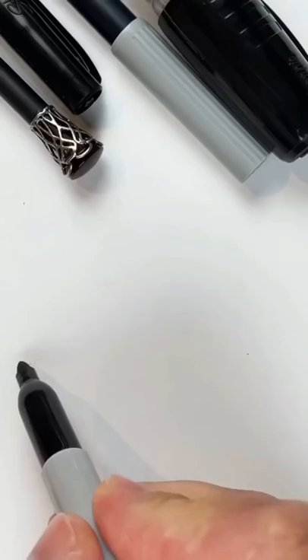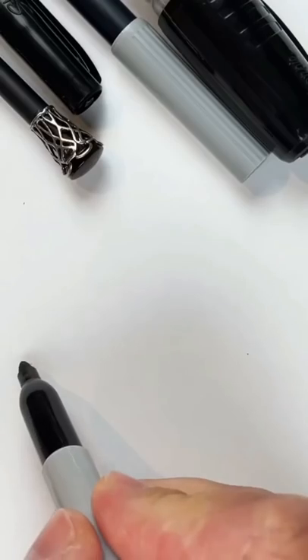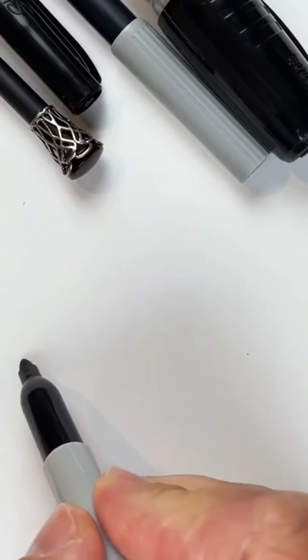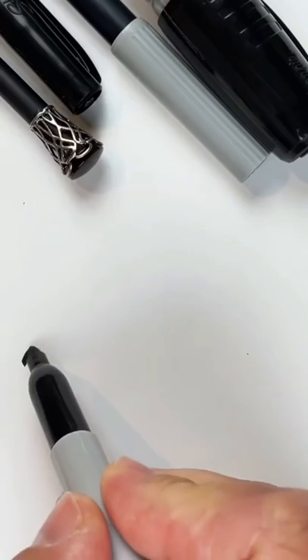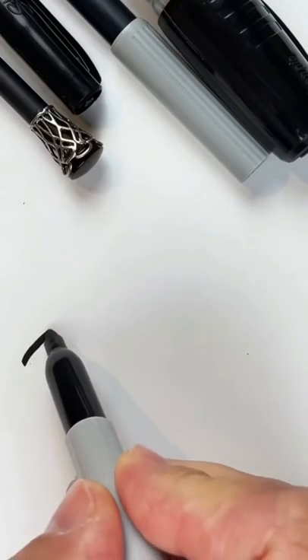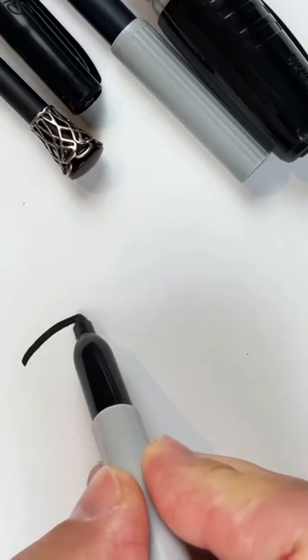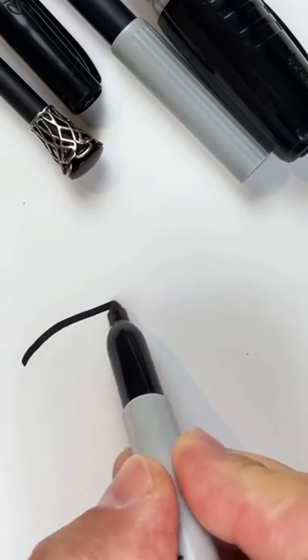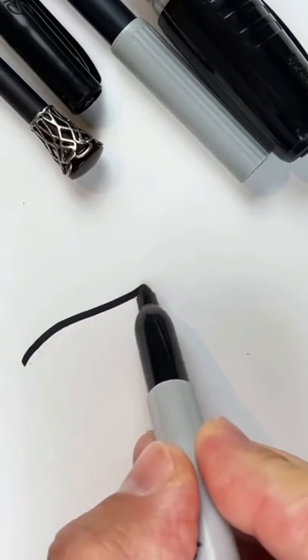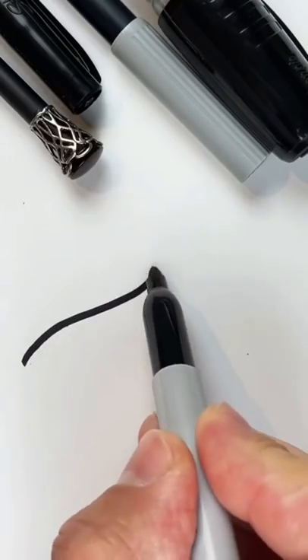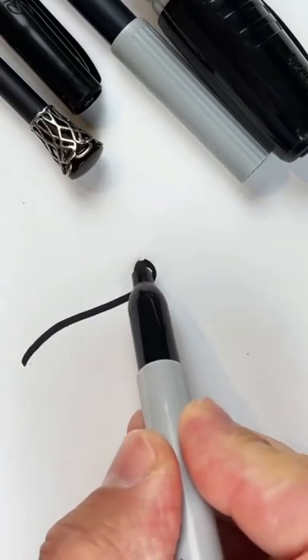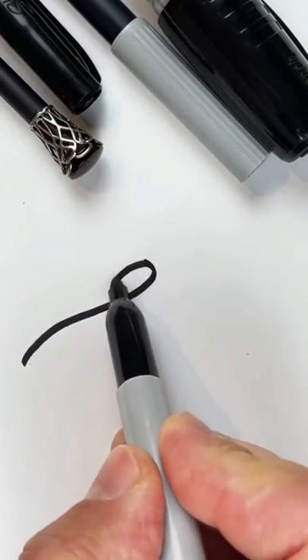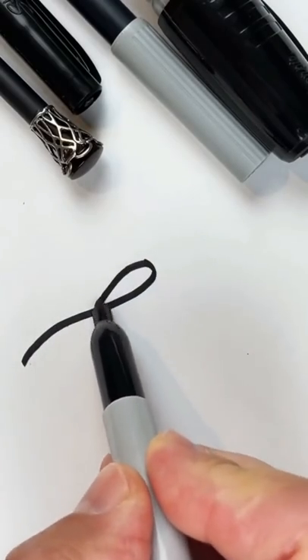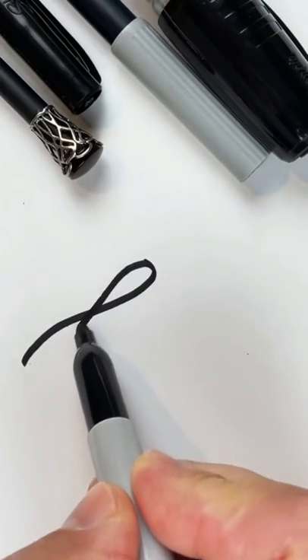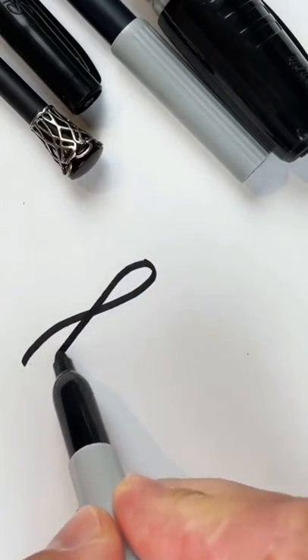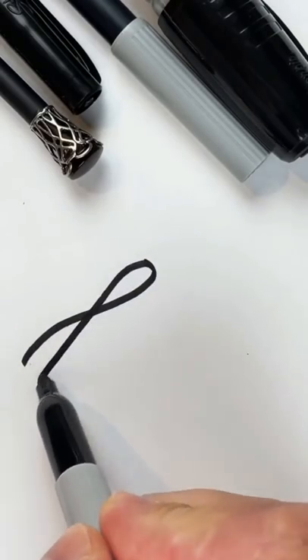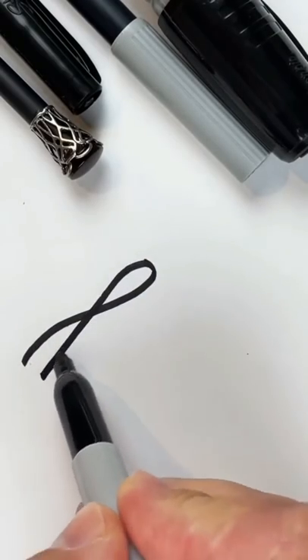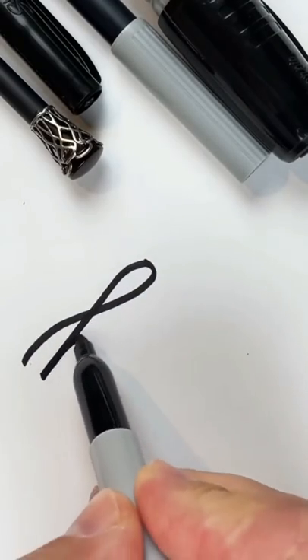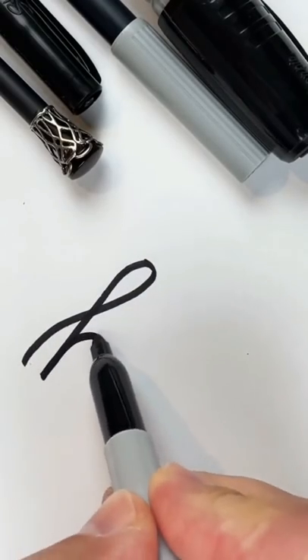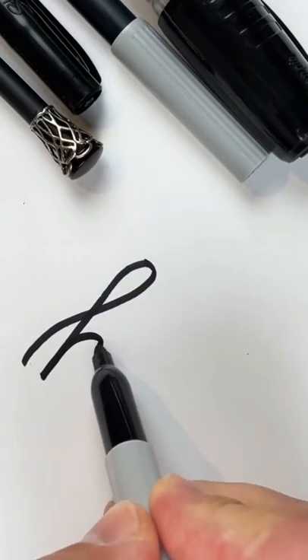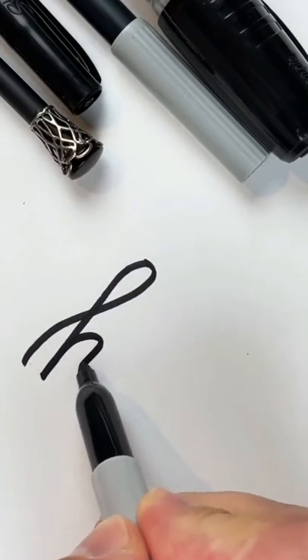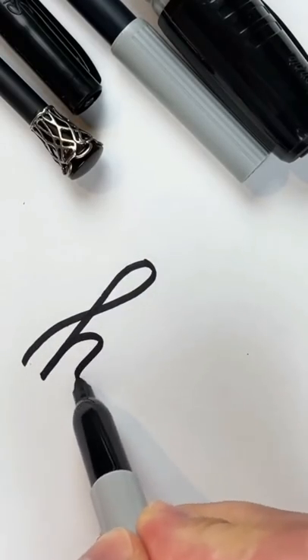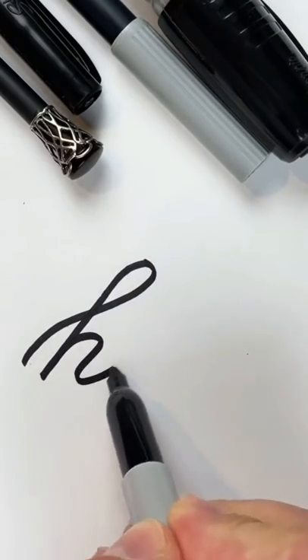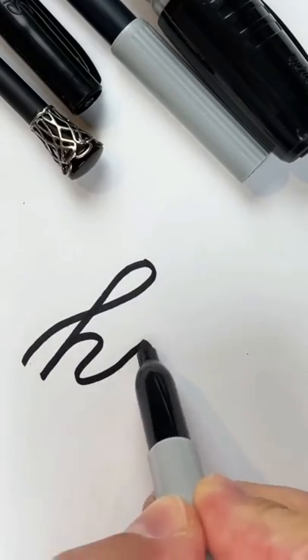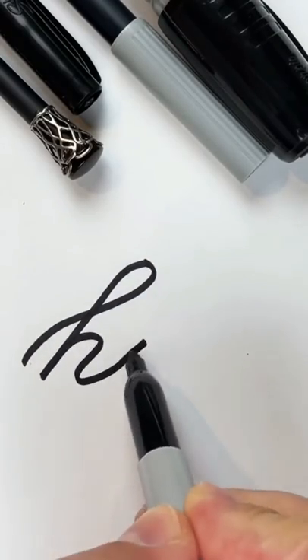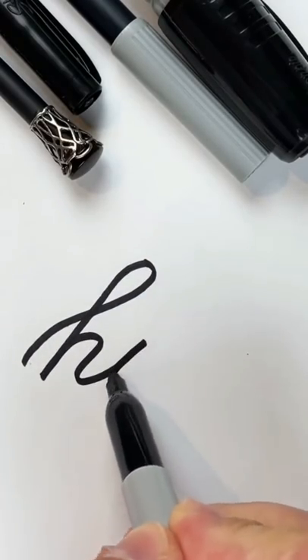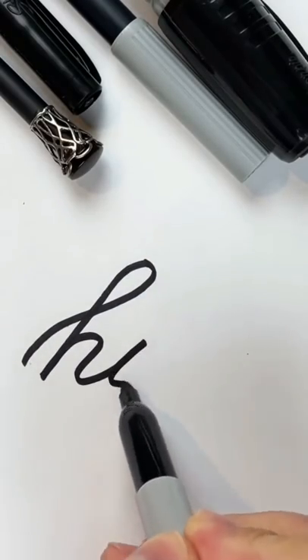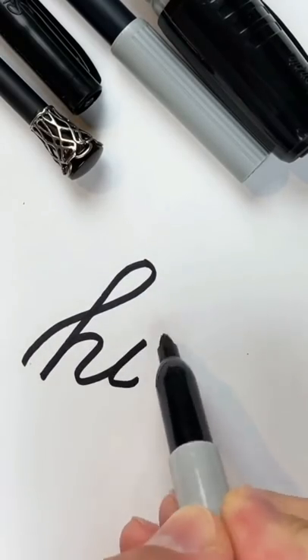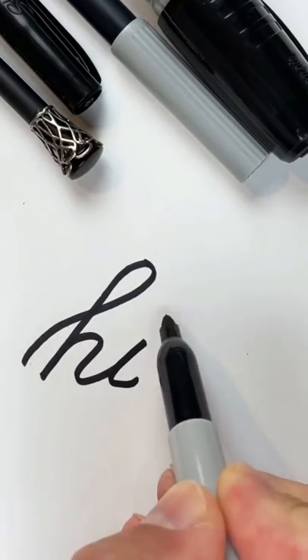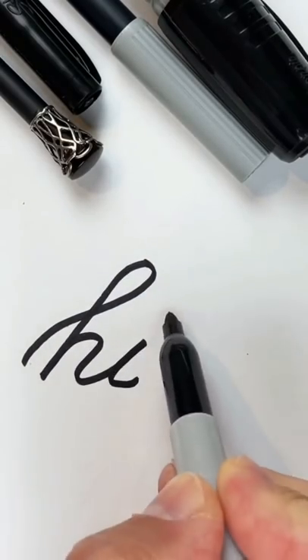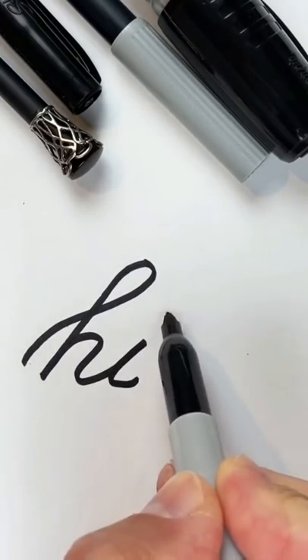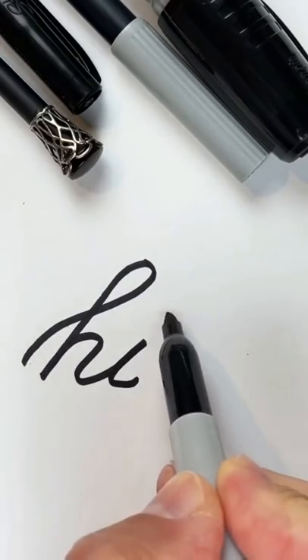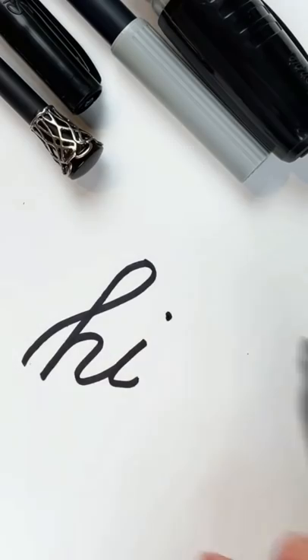I'm going to teach you calligraphy in 15 seconds. Write any word in basic cursive.